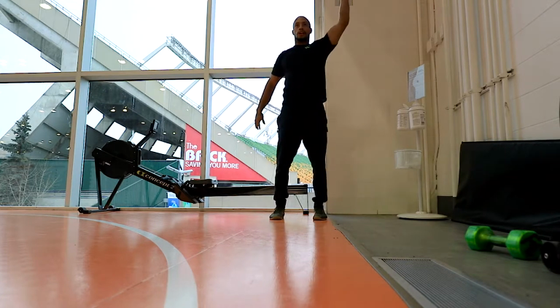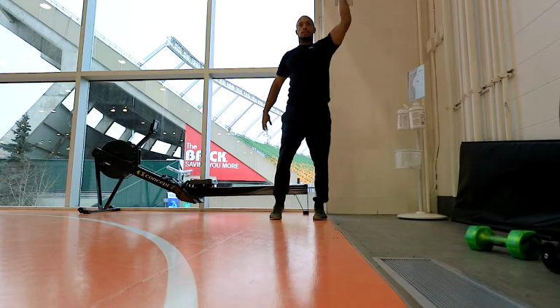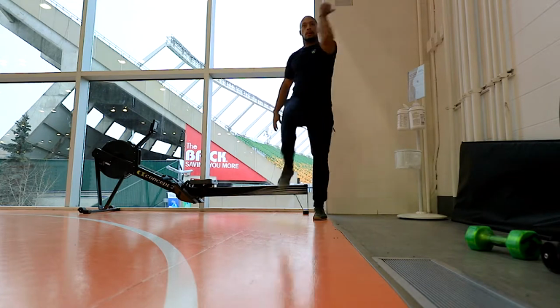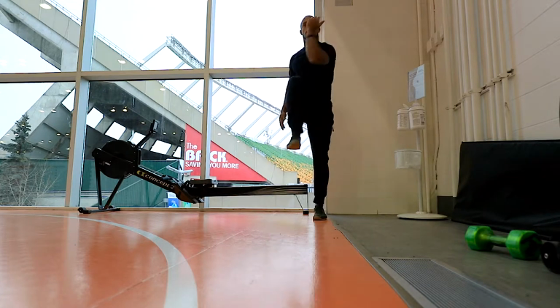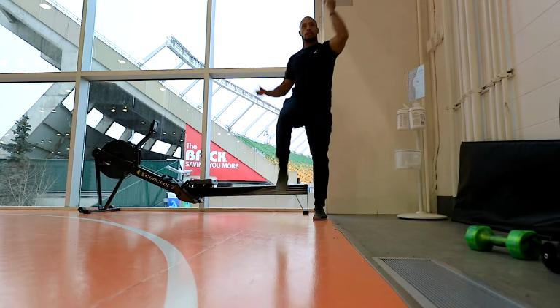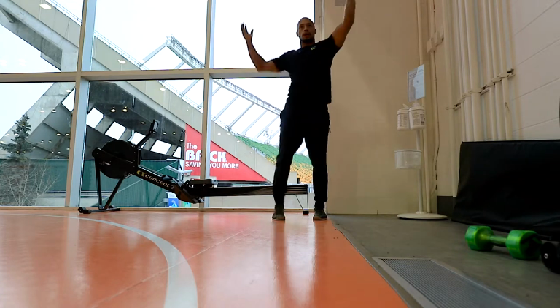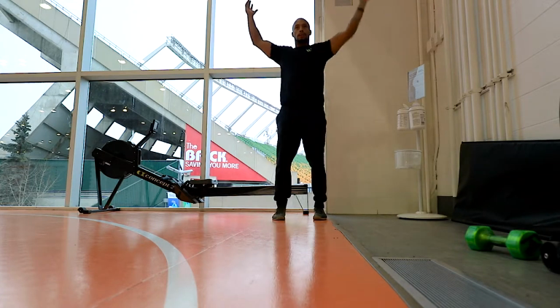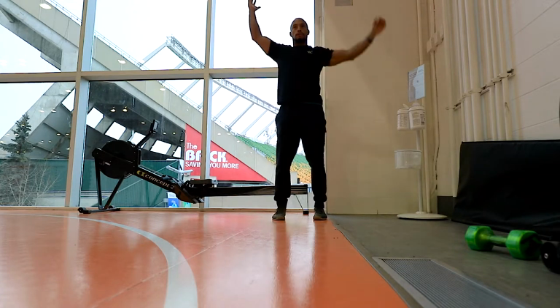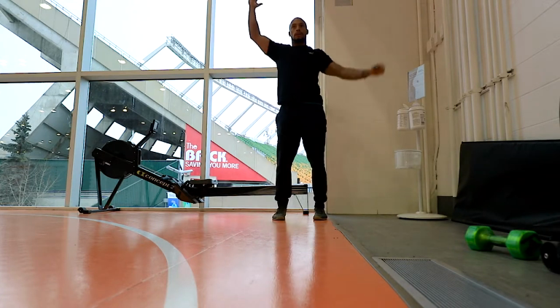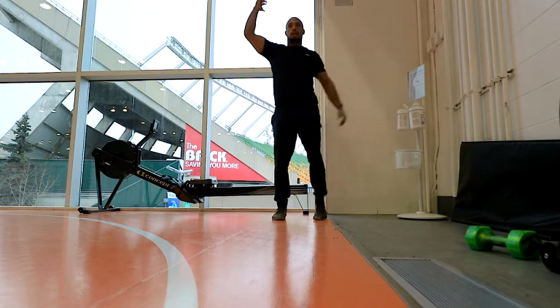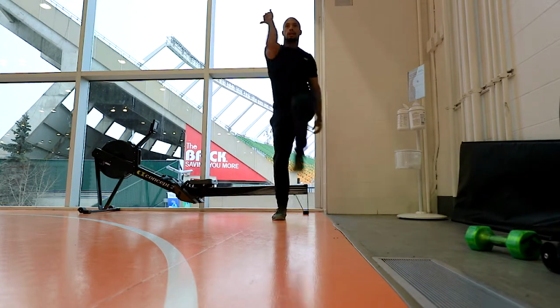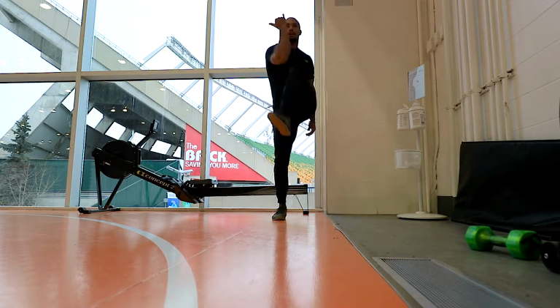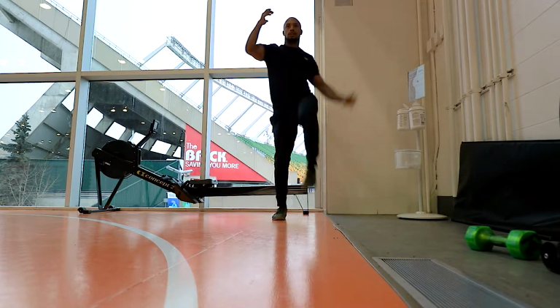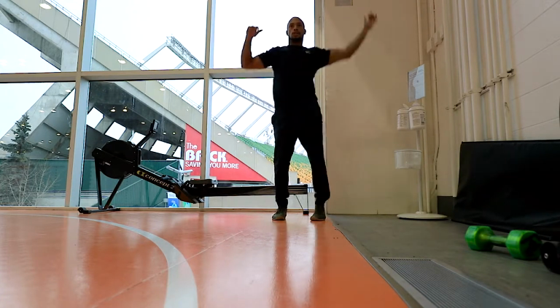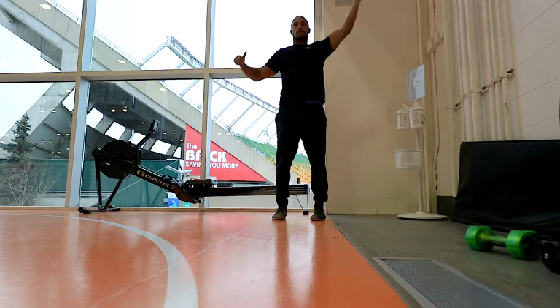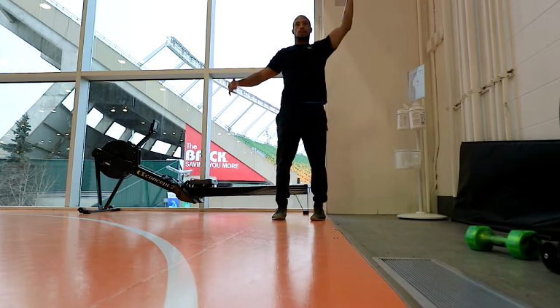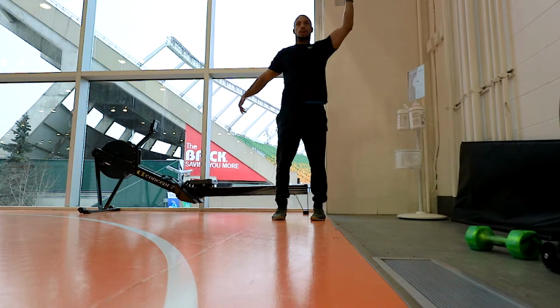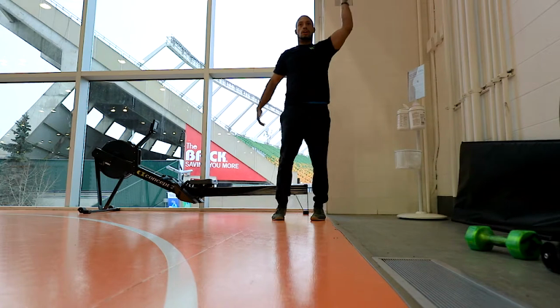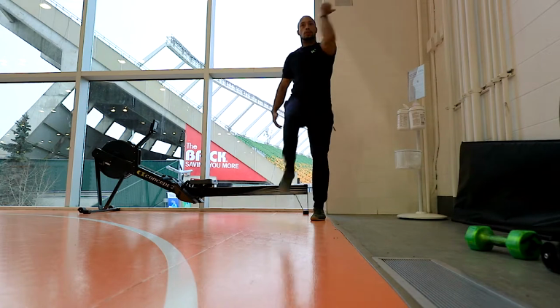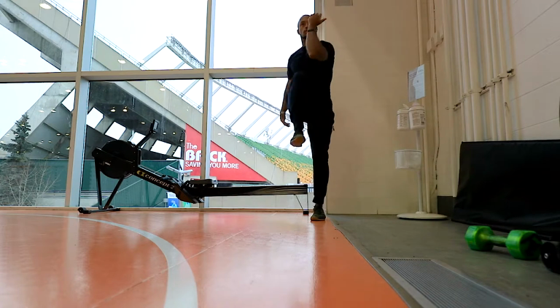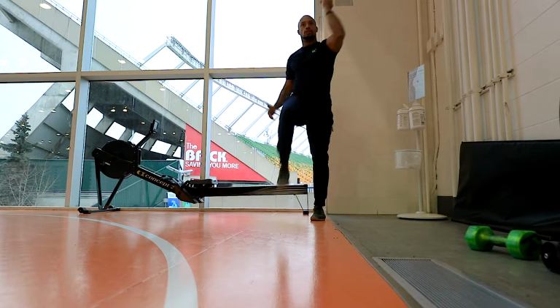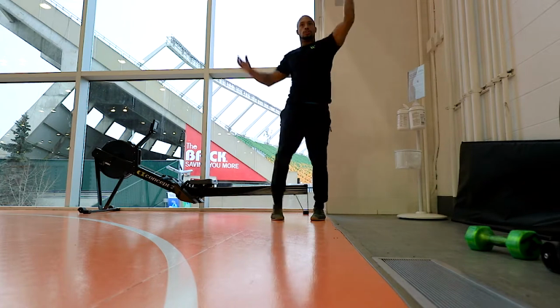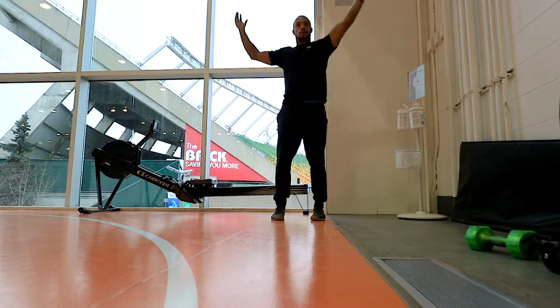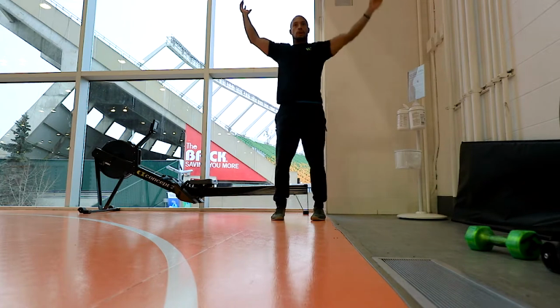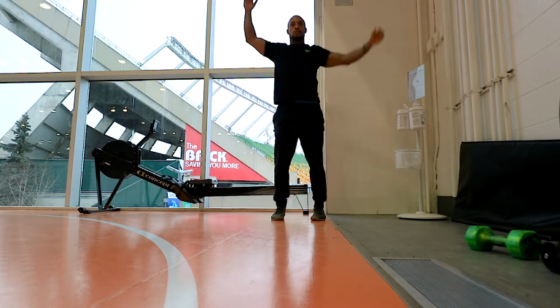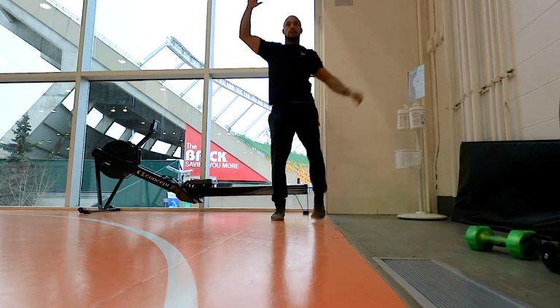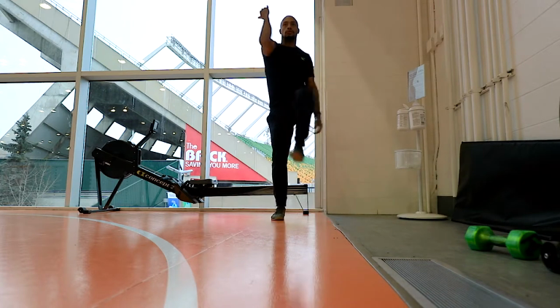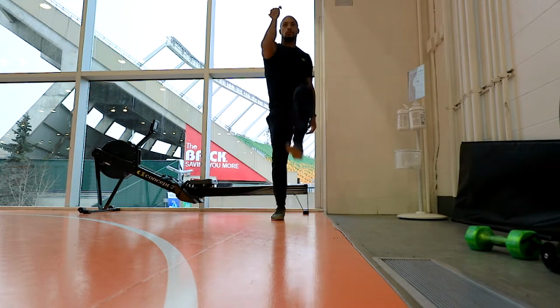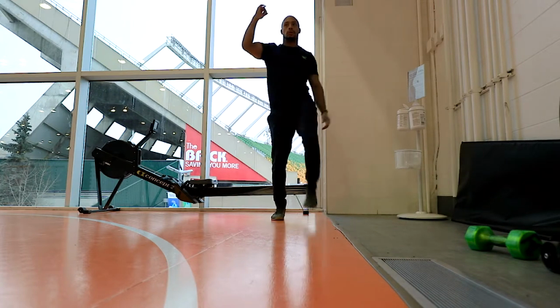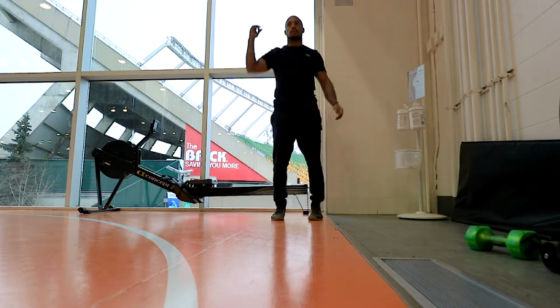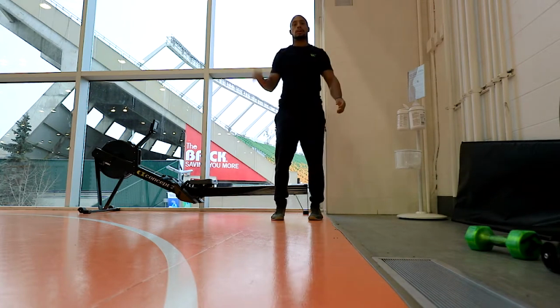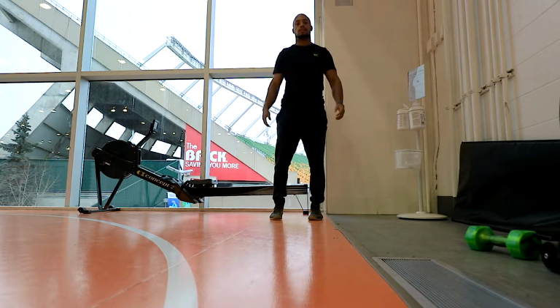You're standing tall, working on keeping that extension here. You don't want to shift your weight too much for 20 seconds.